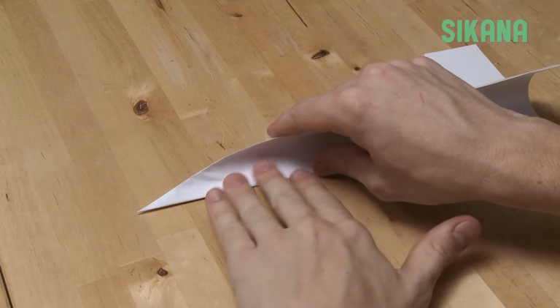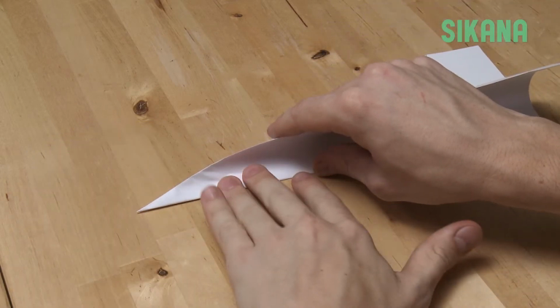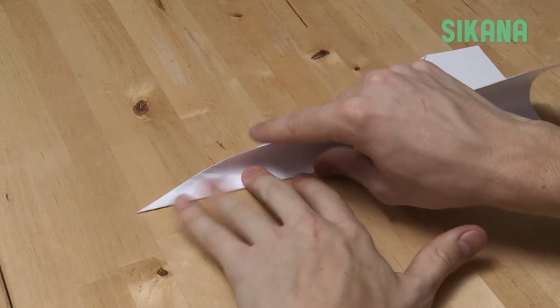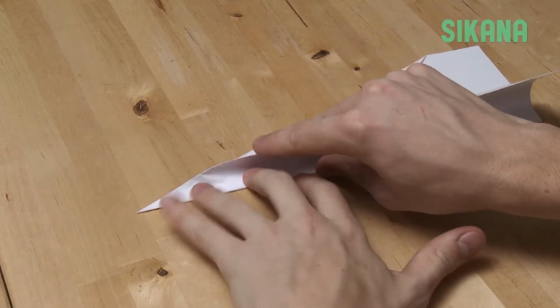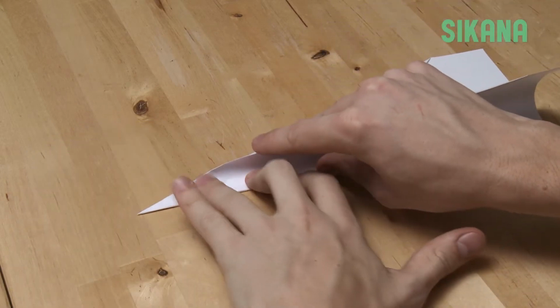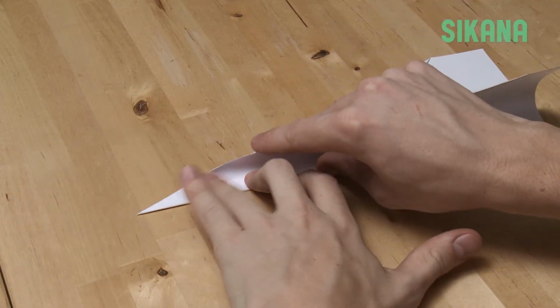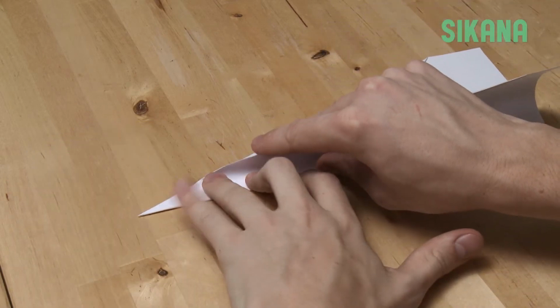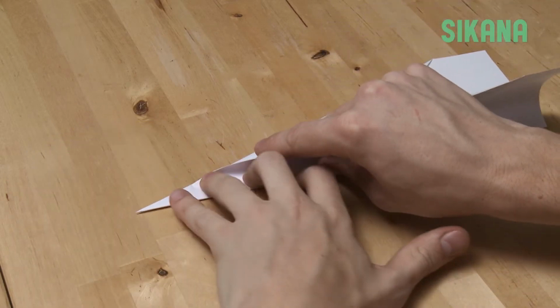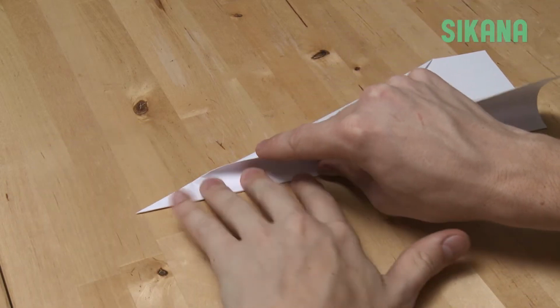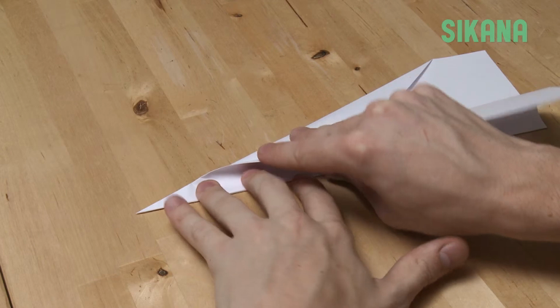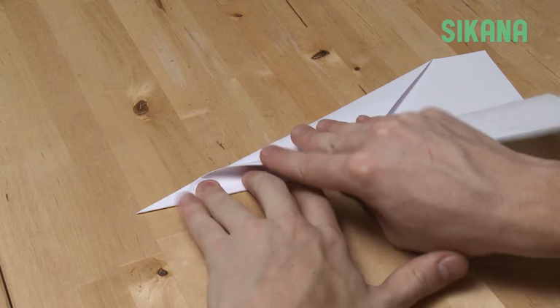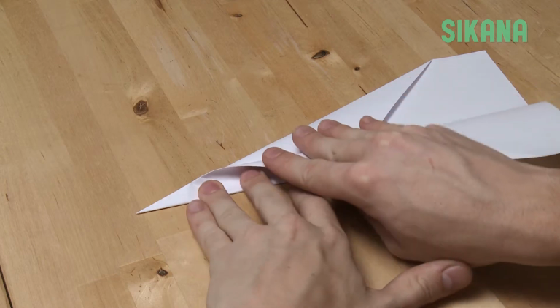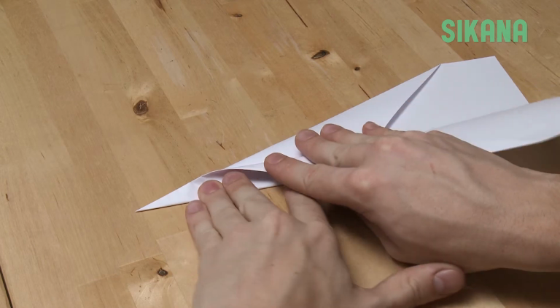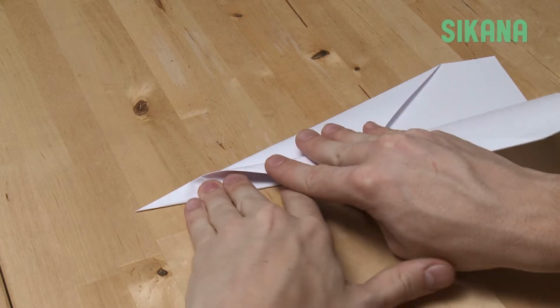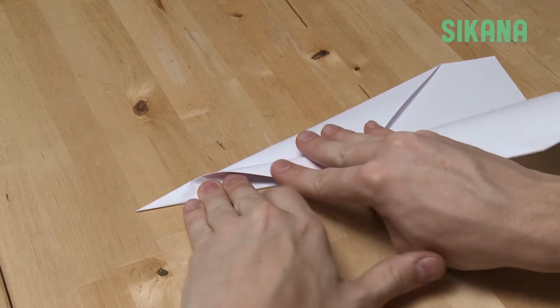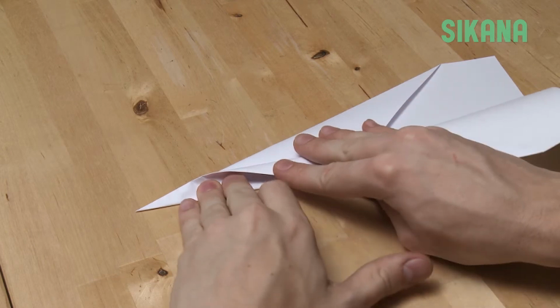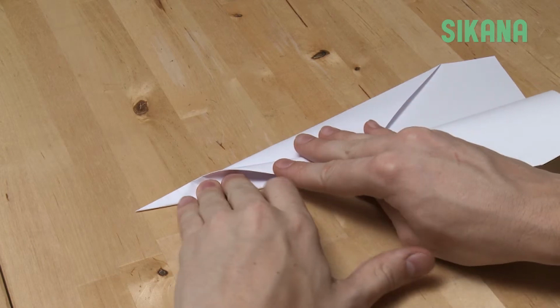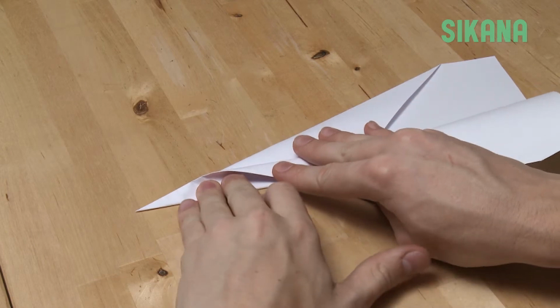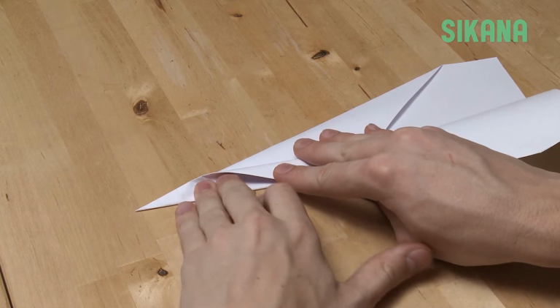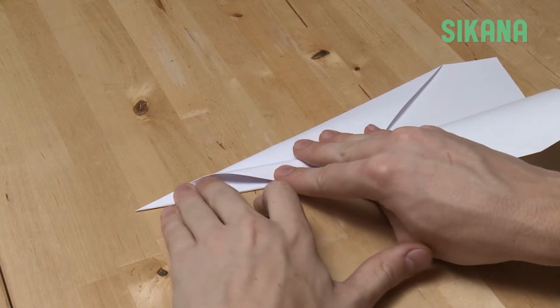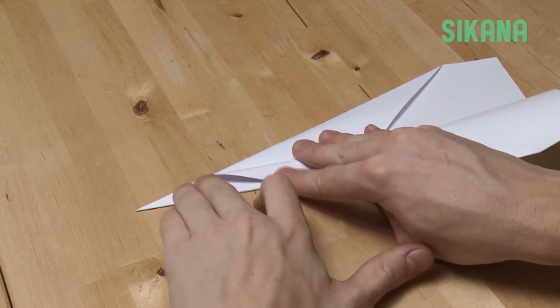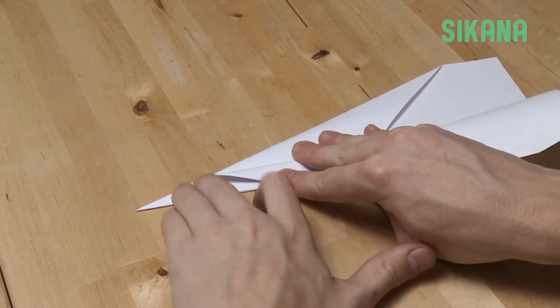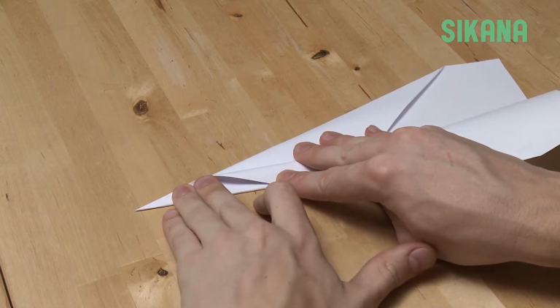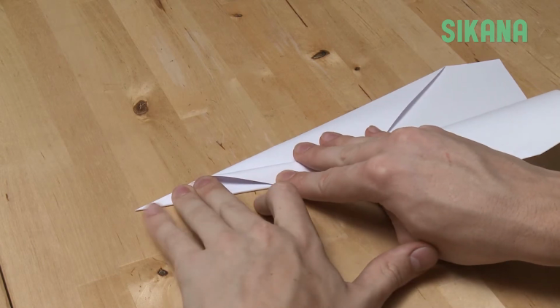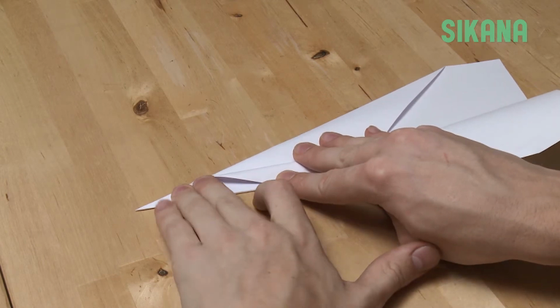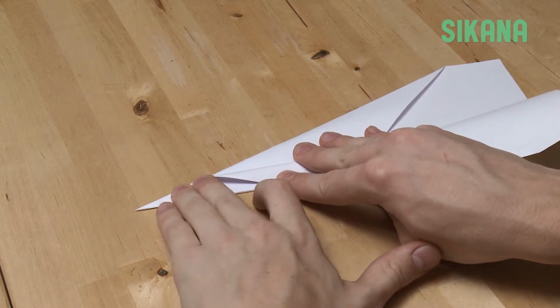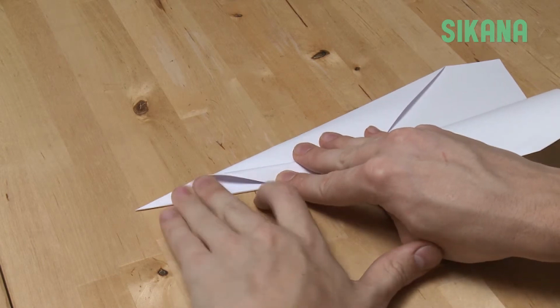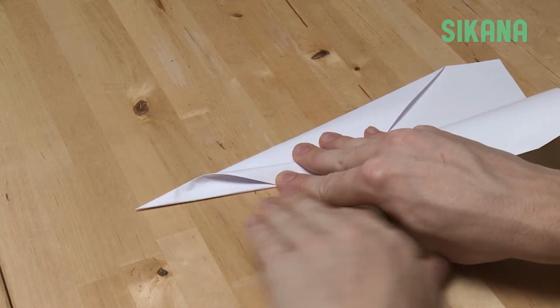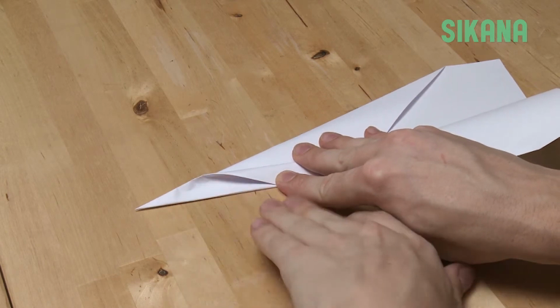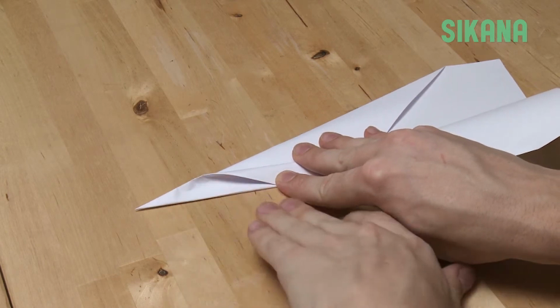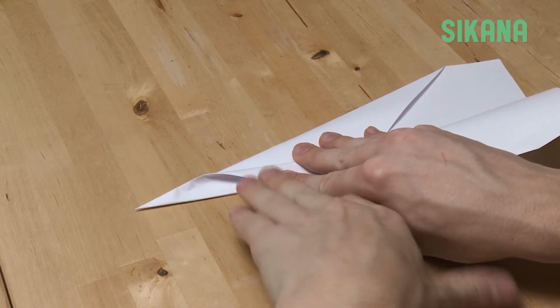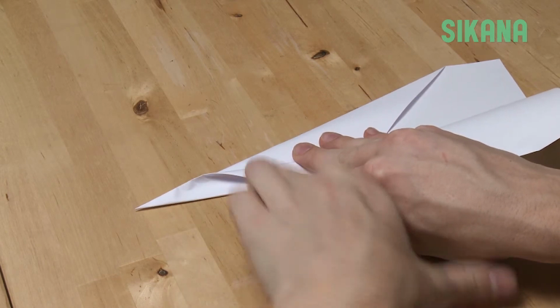To make the wings, fold them both identically and try not to make them too small.